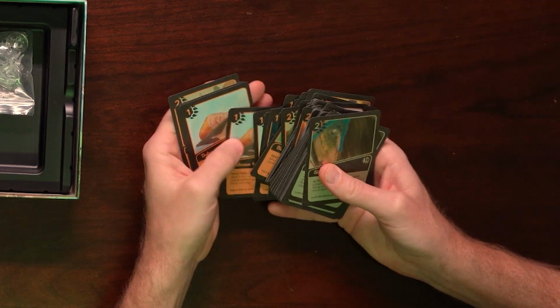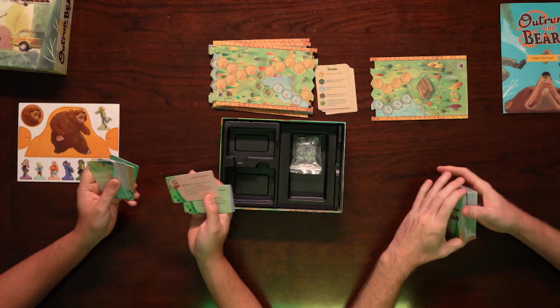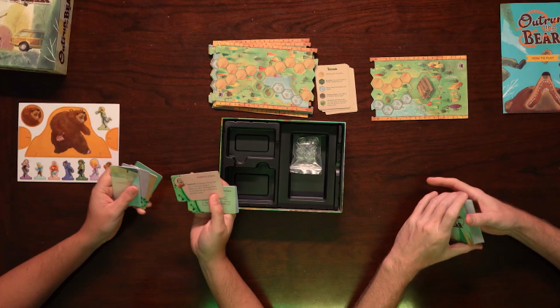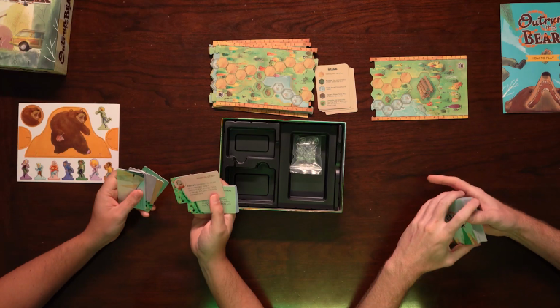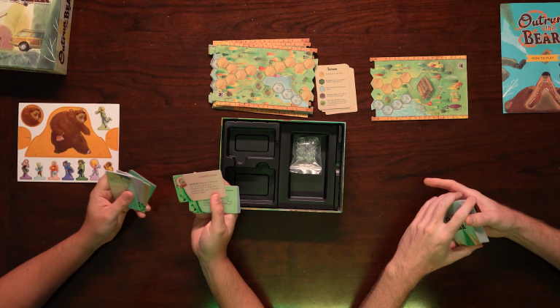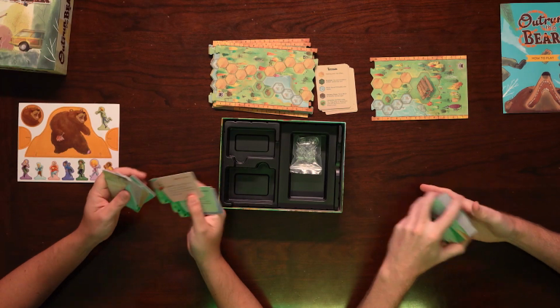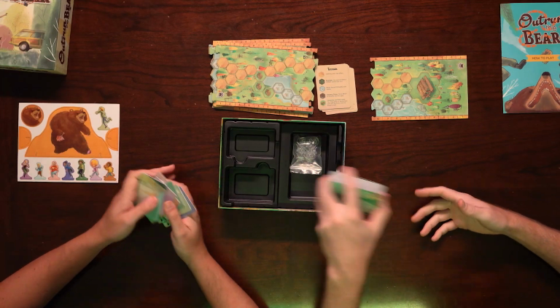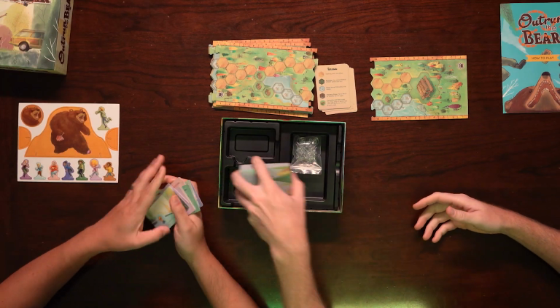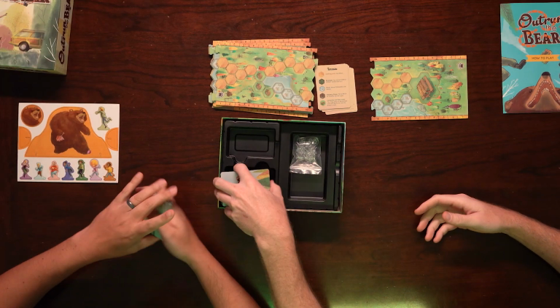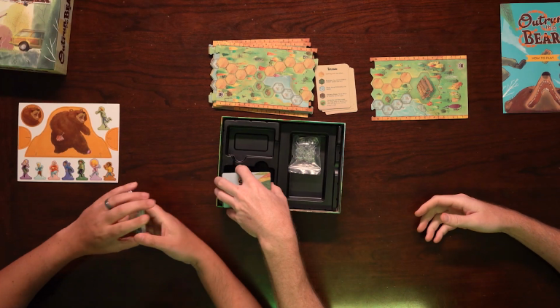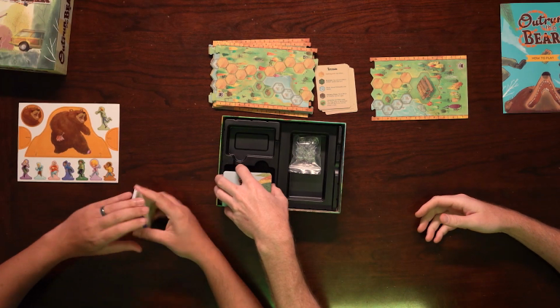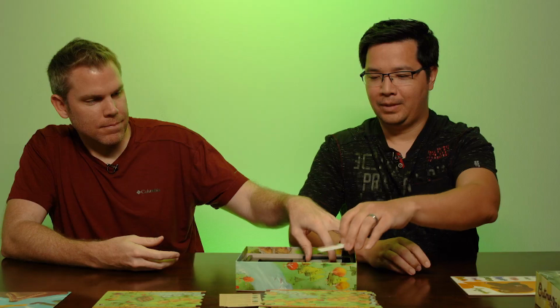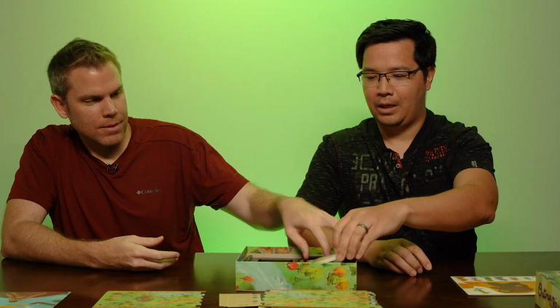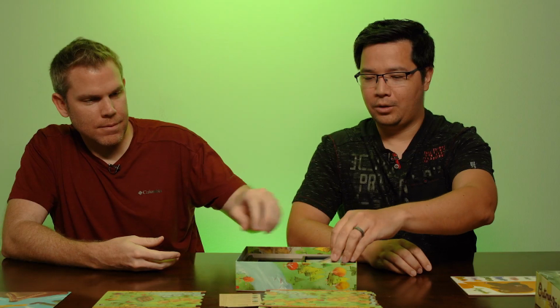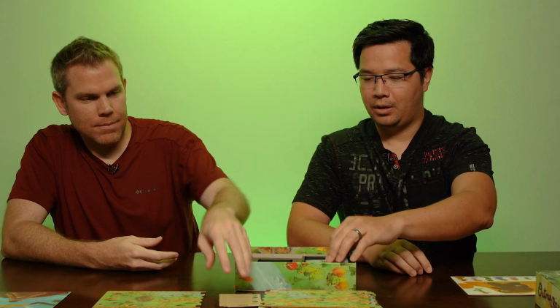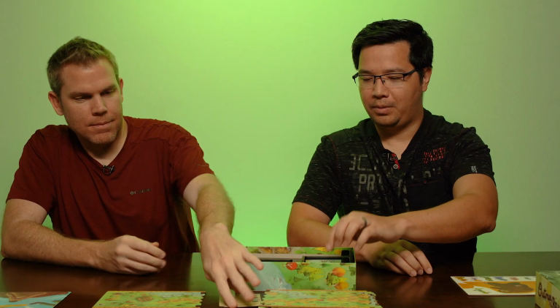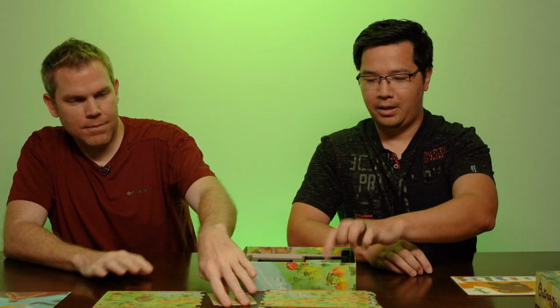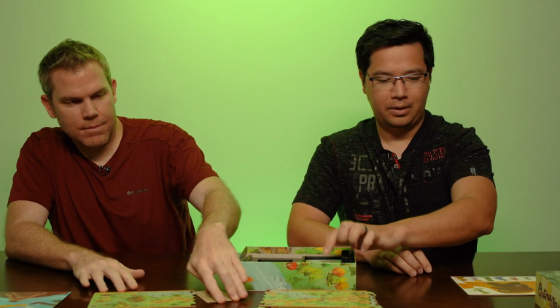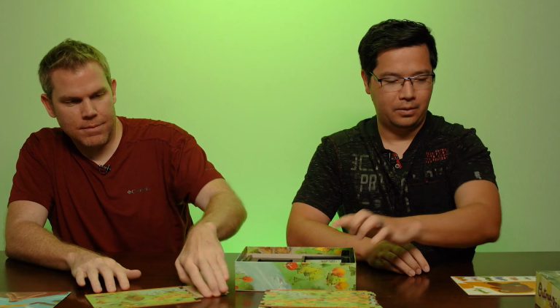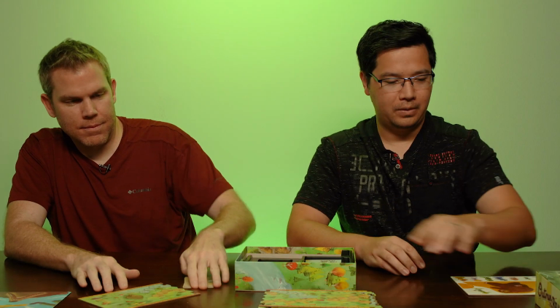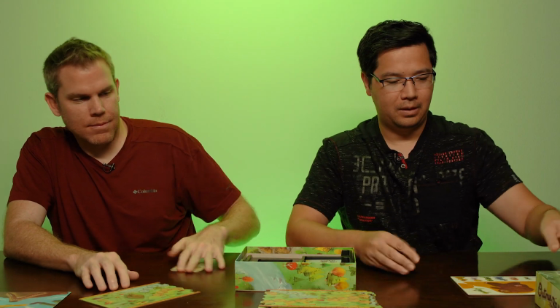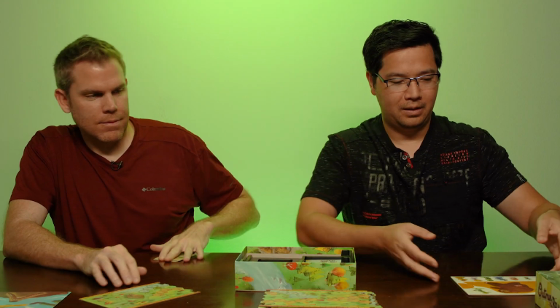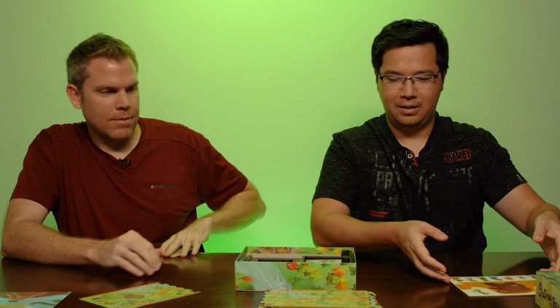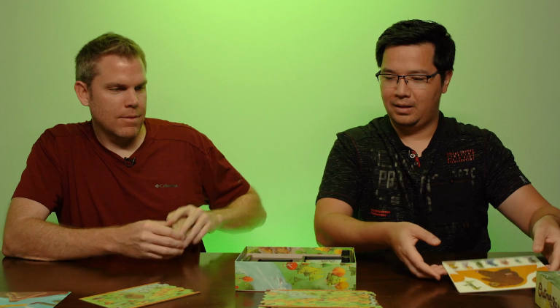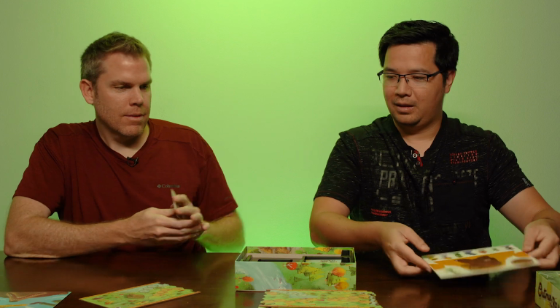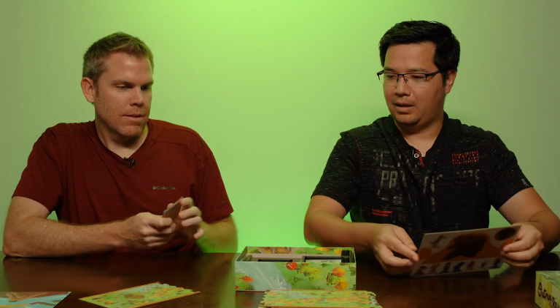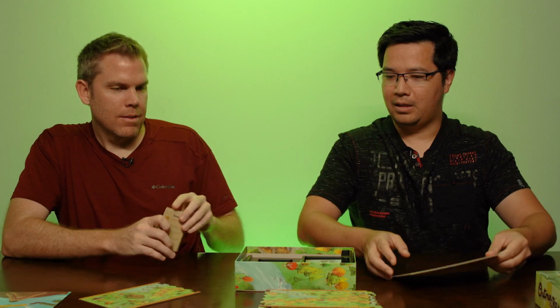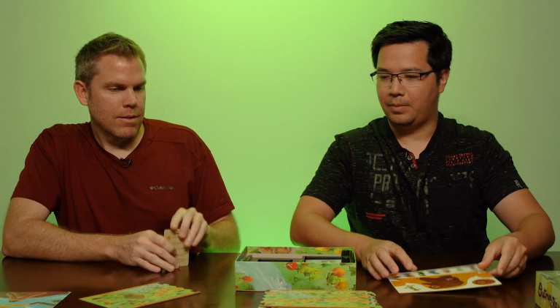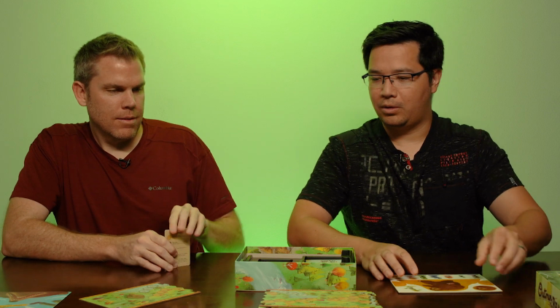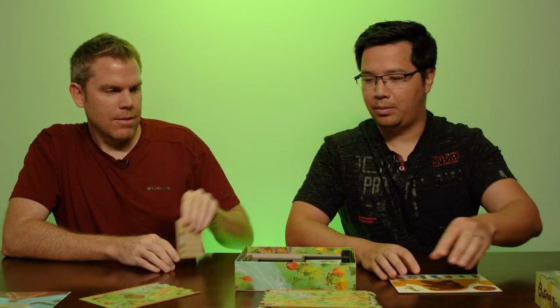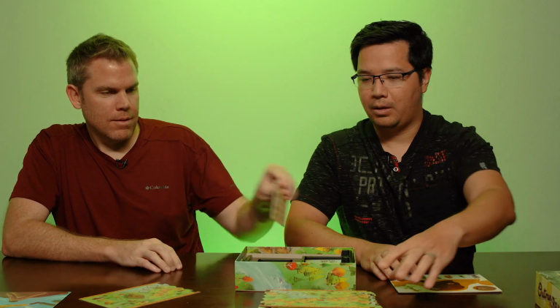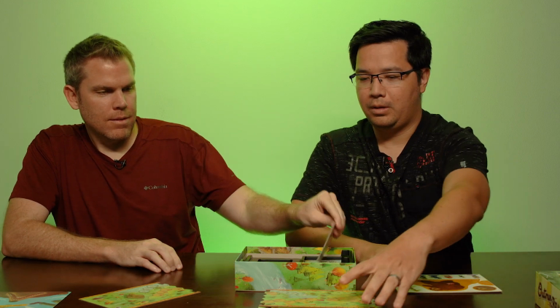So it looks very good! Interested to play with those asymmetric powers.